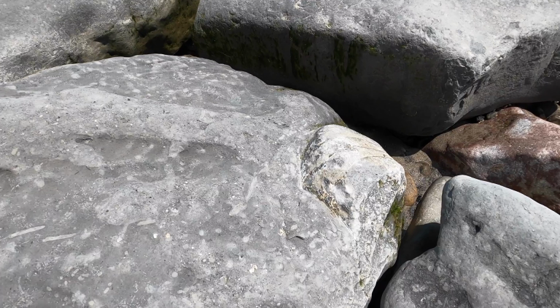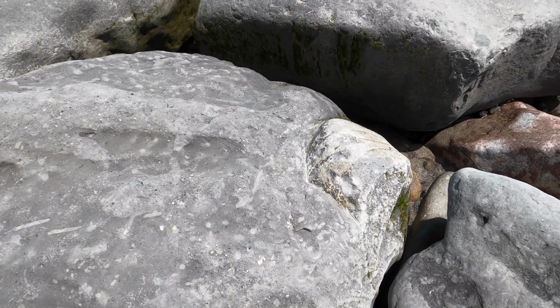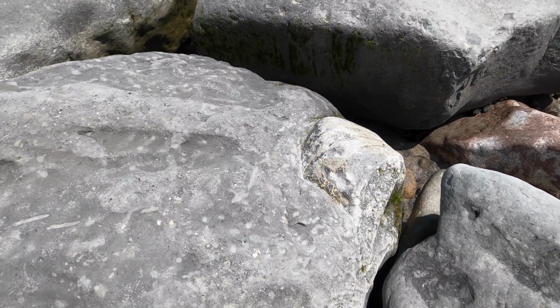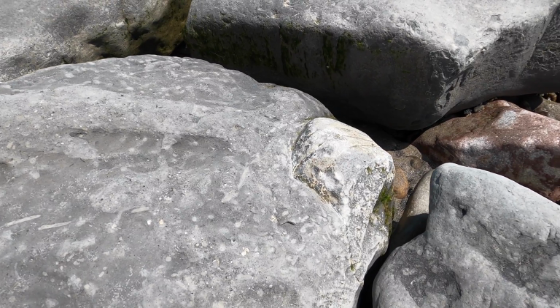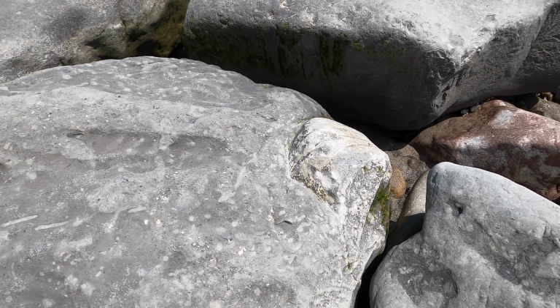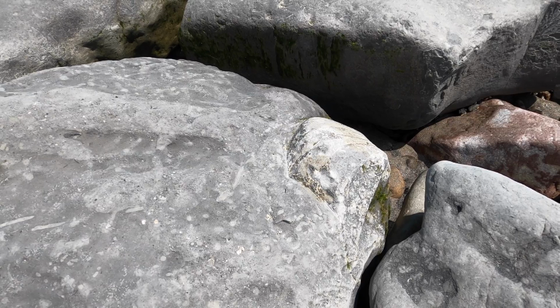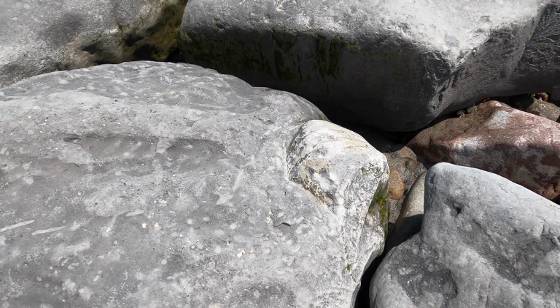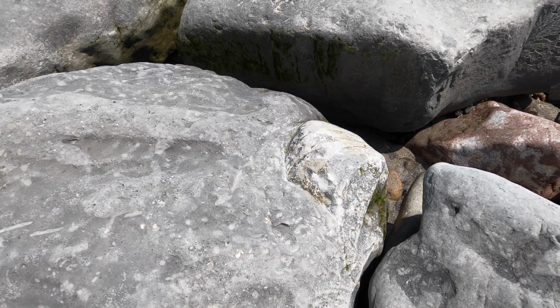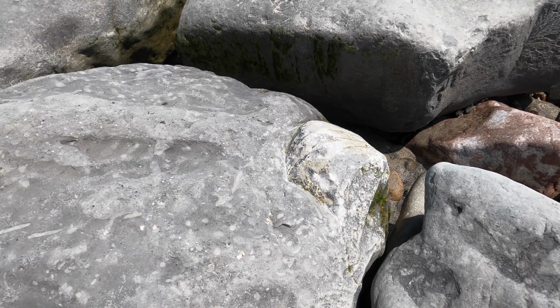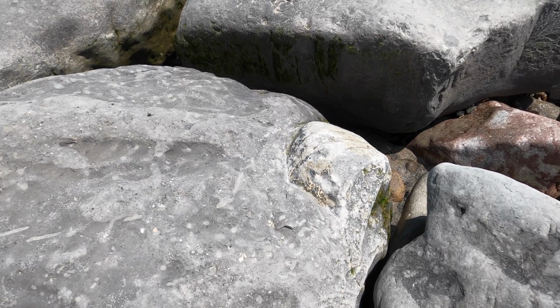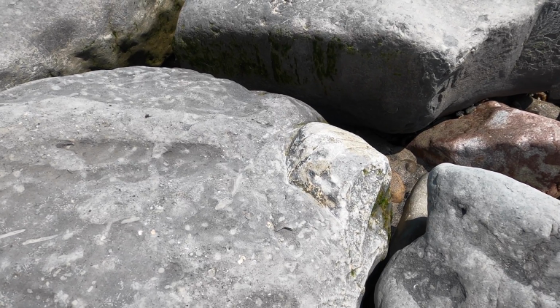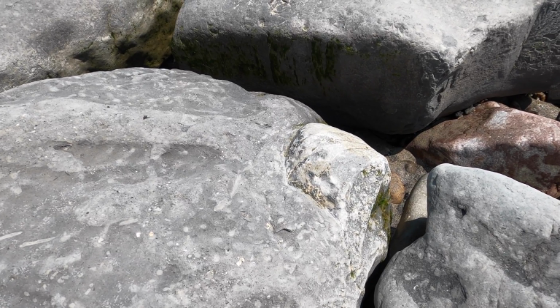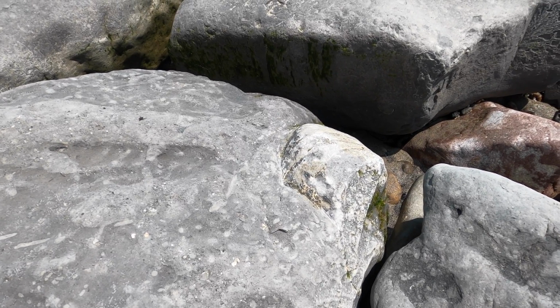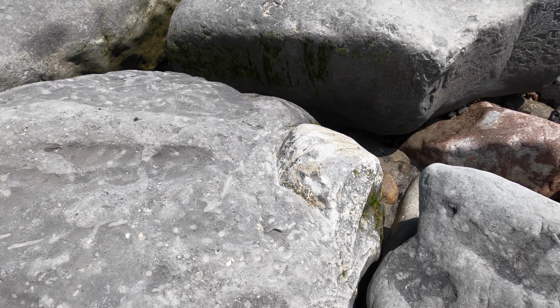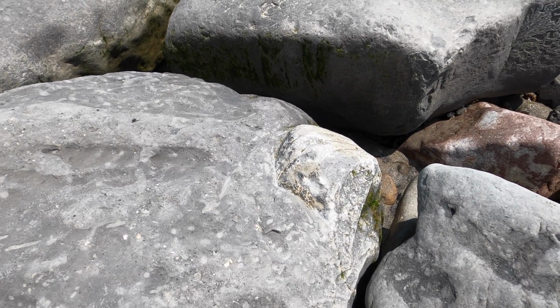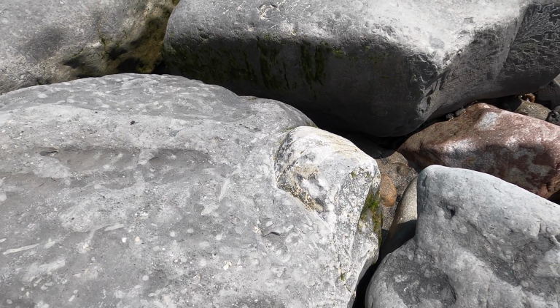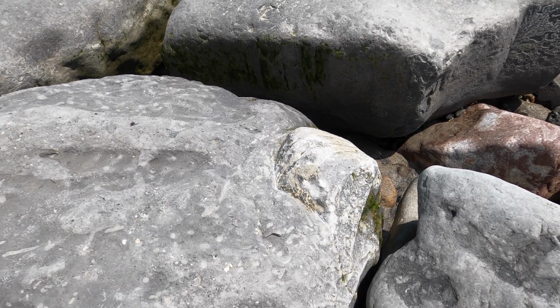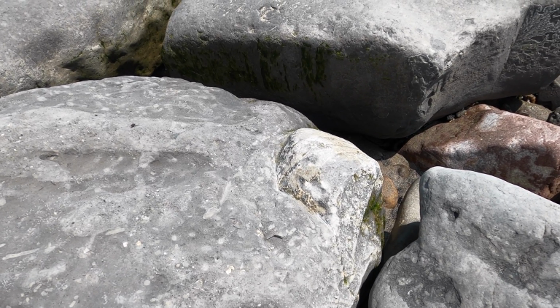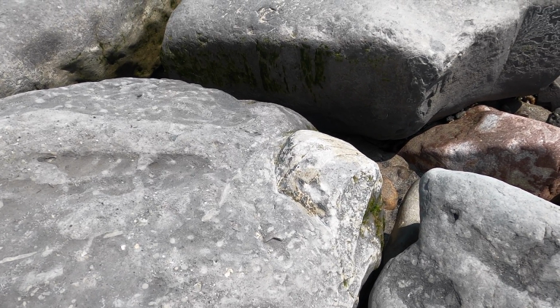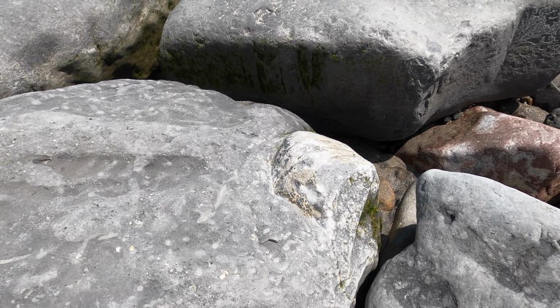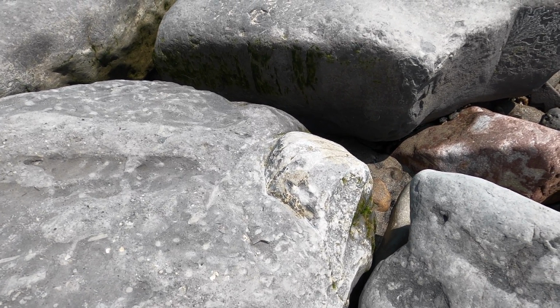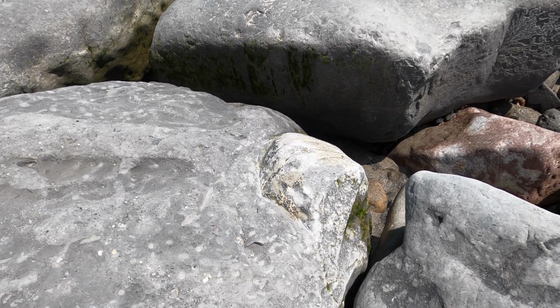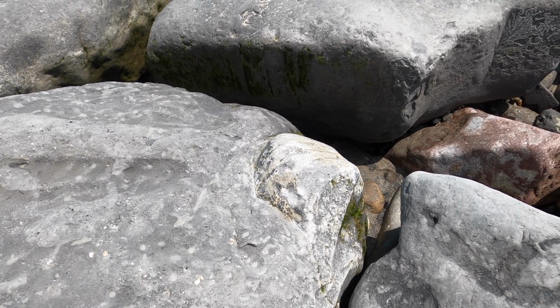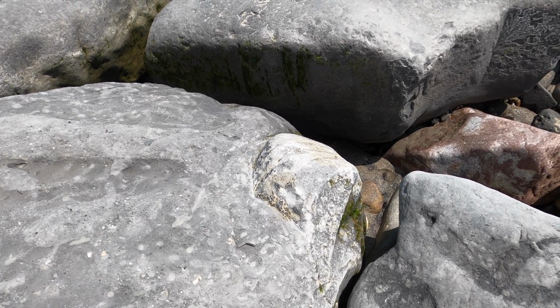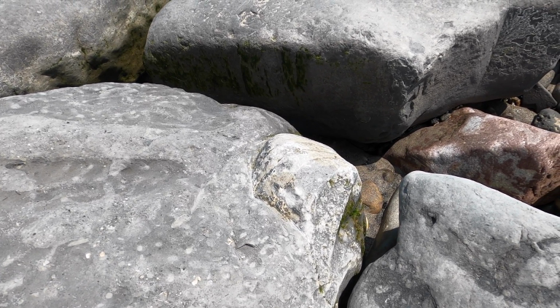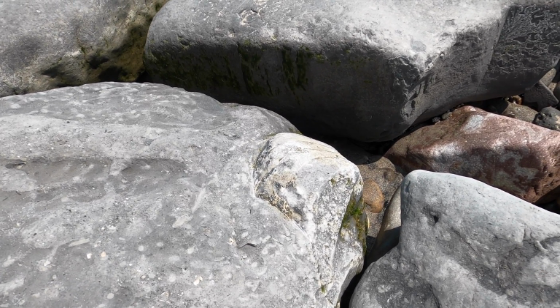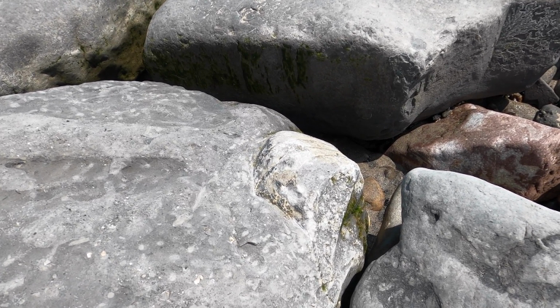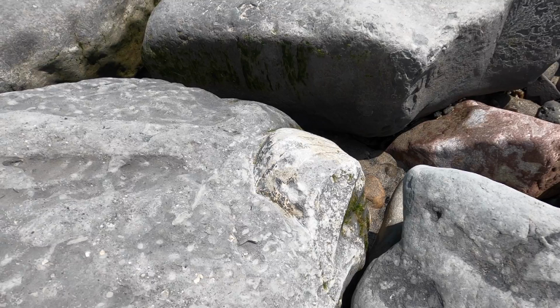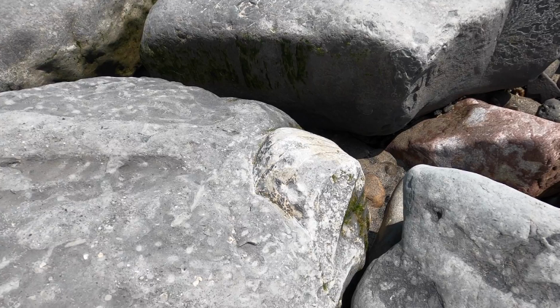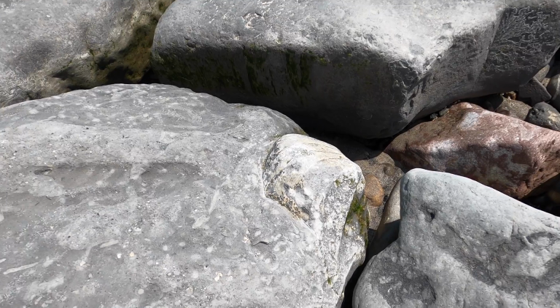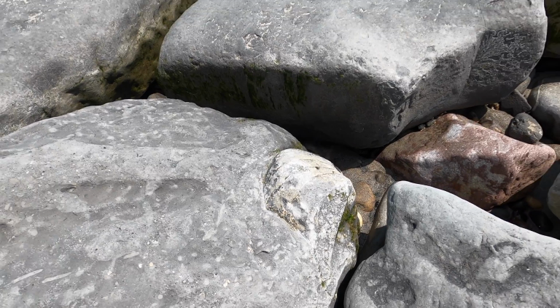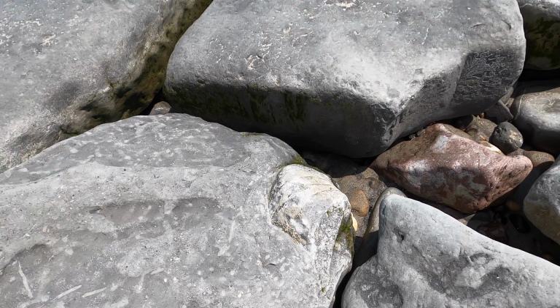Here's quite a big ammonite embedded in a rock. Sadly we won't be able to get this one out, but it's massive.